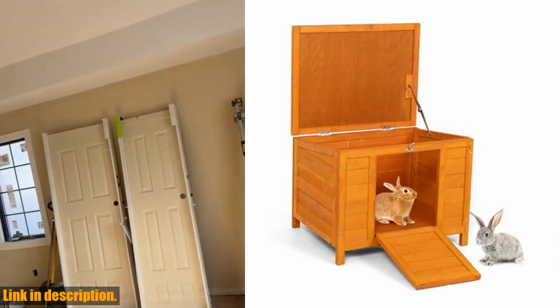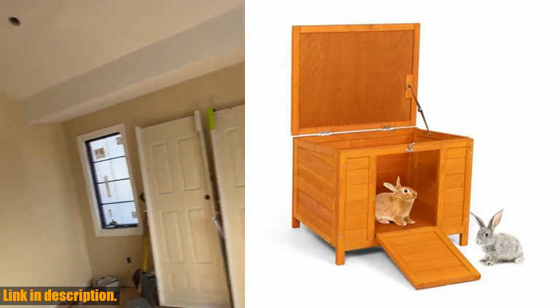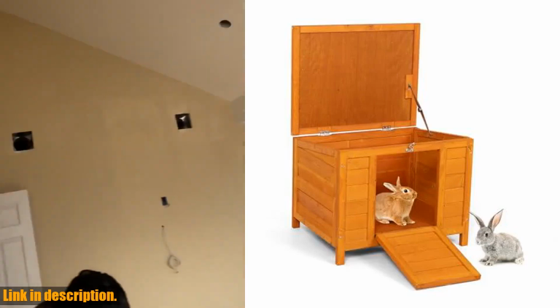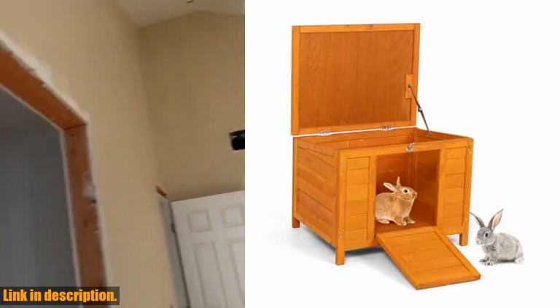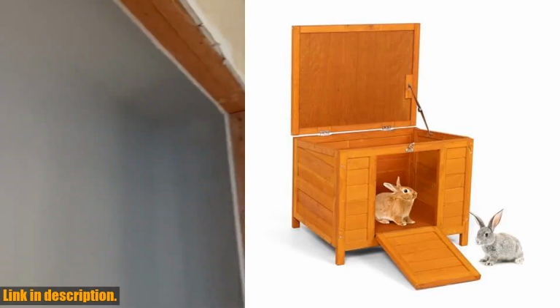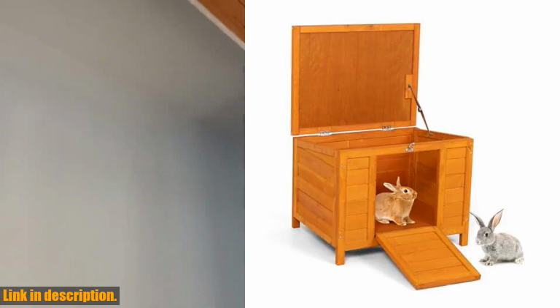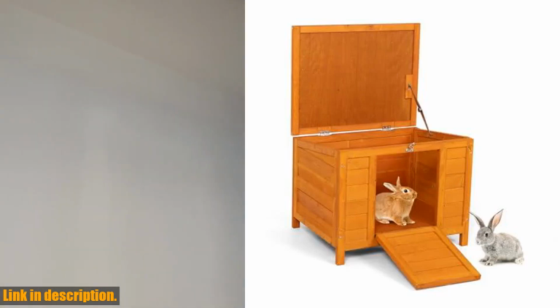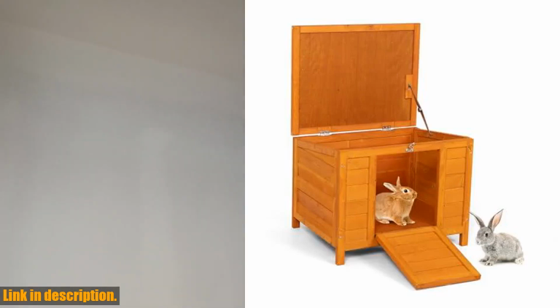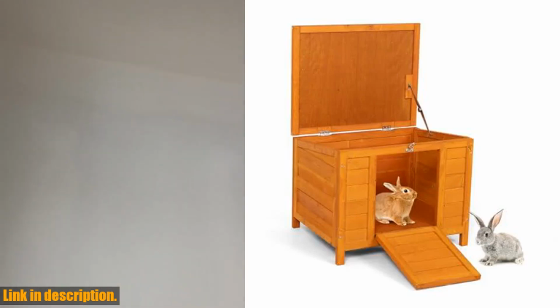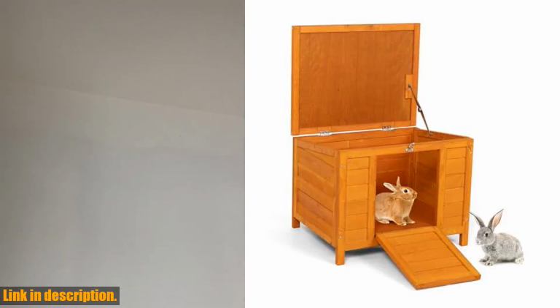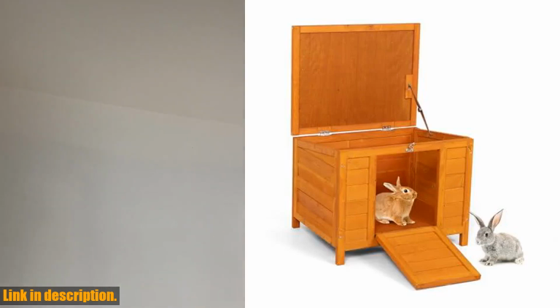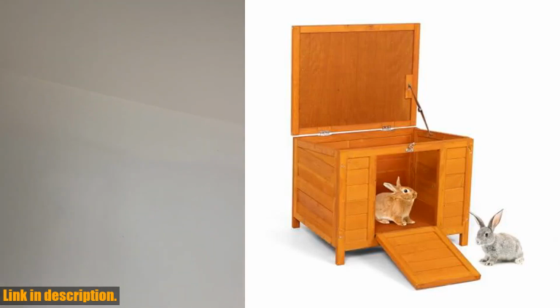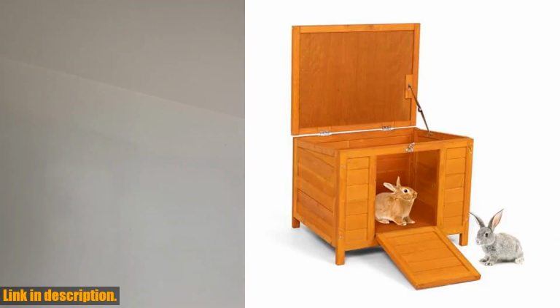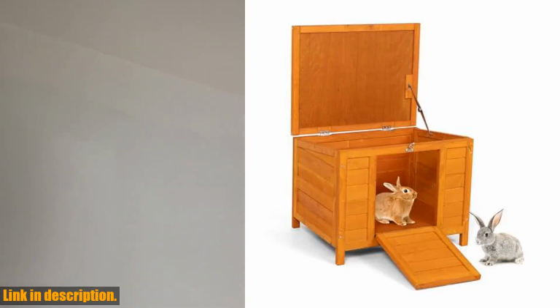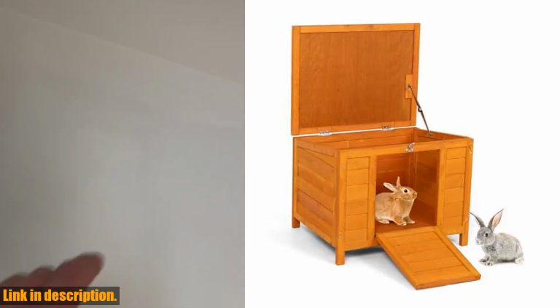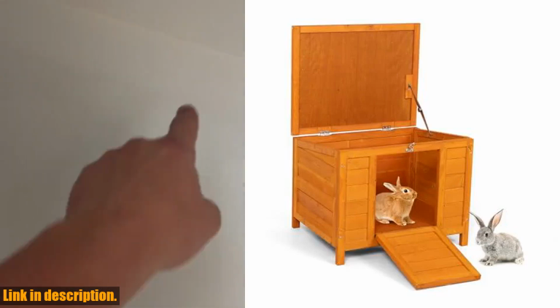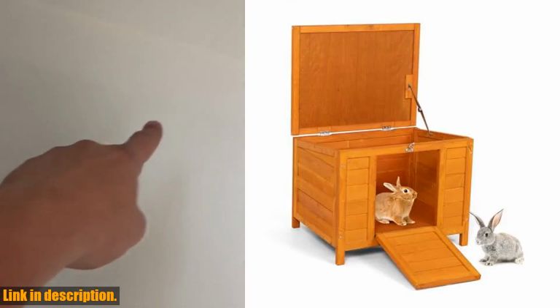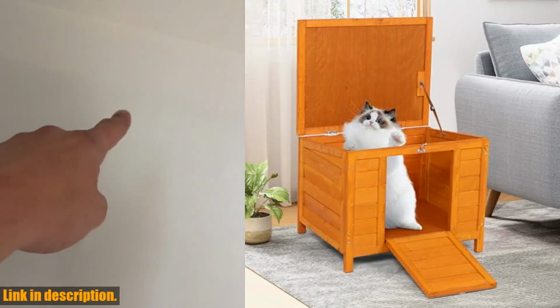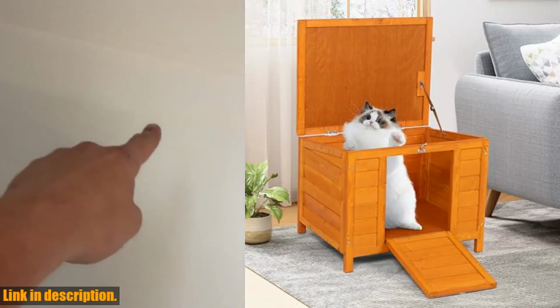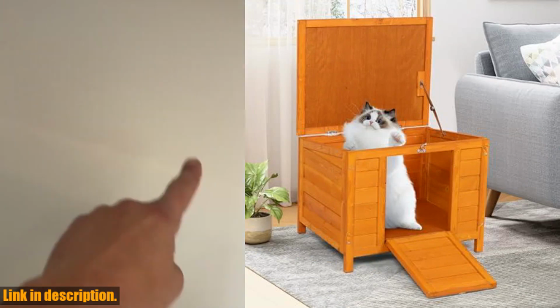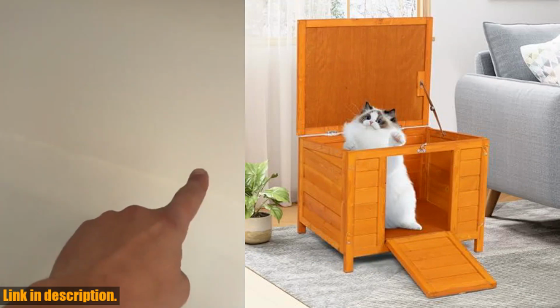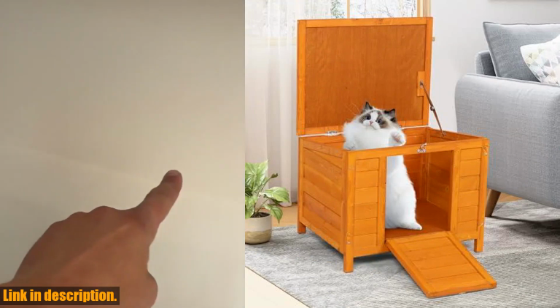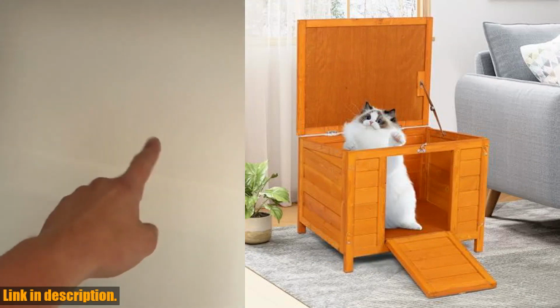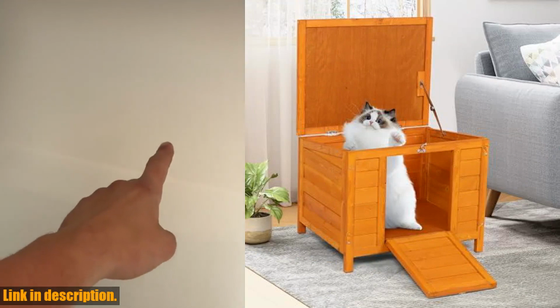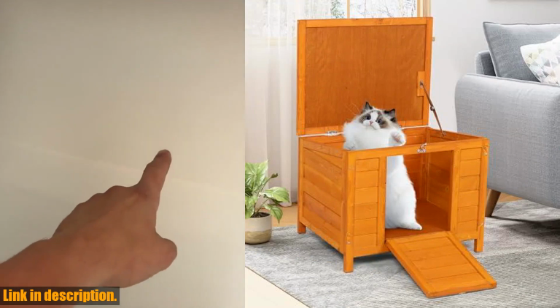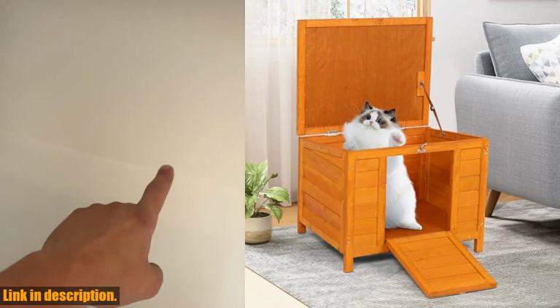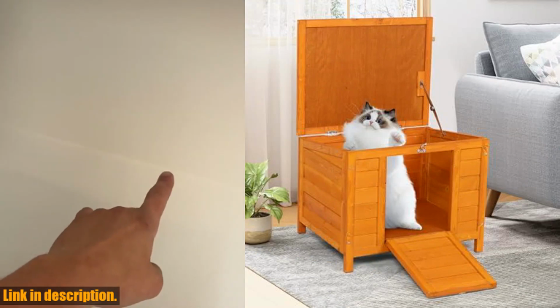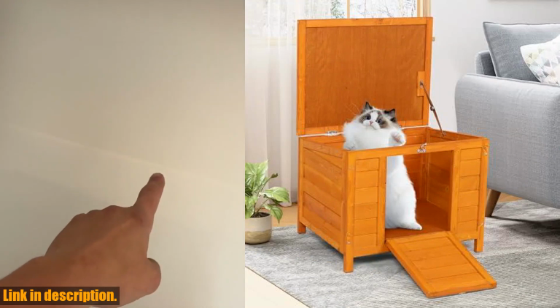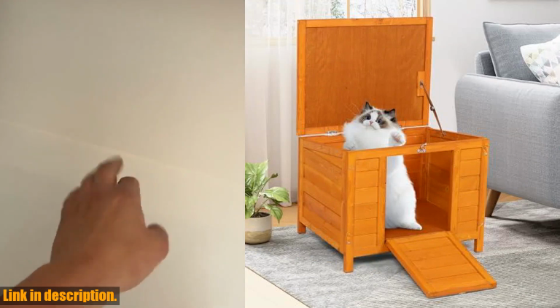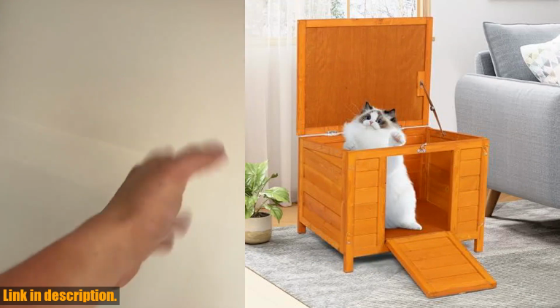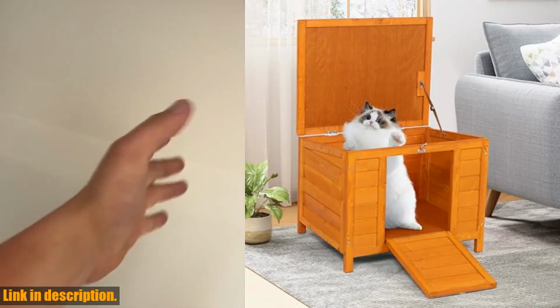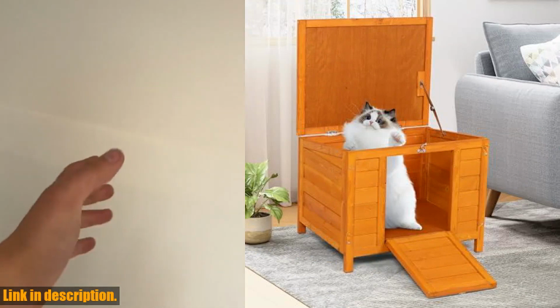The lockable front door ensures the safety of your pets, preventing them from running outside at night and keeping predators at bay.